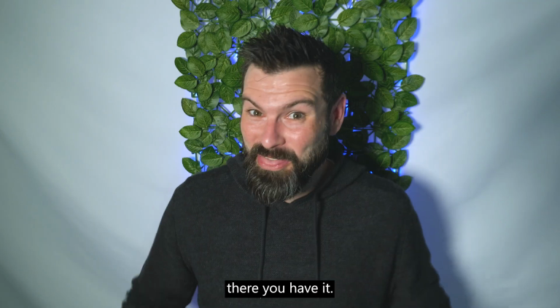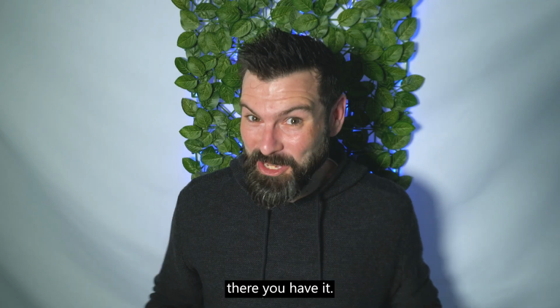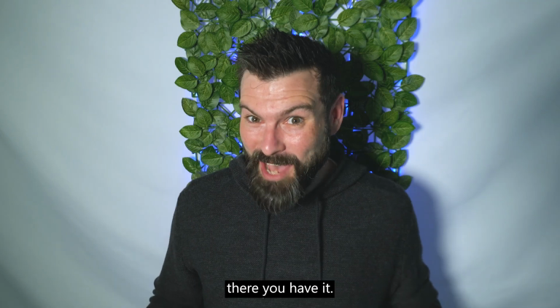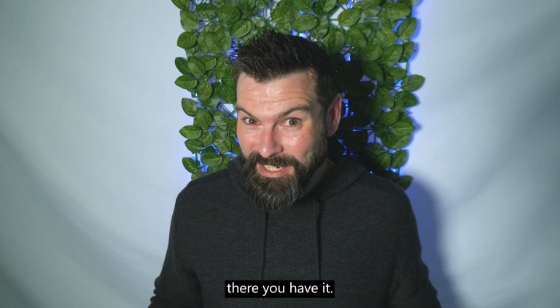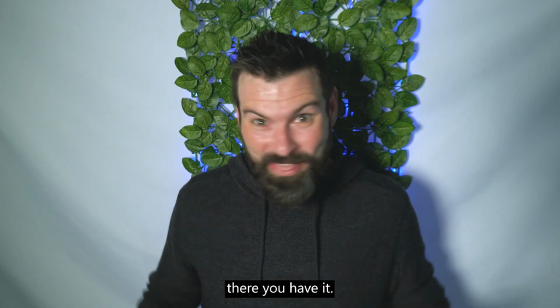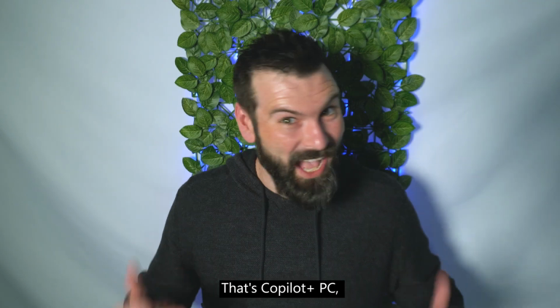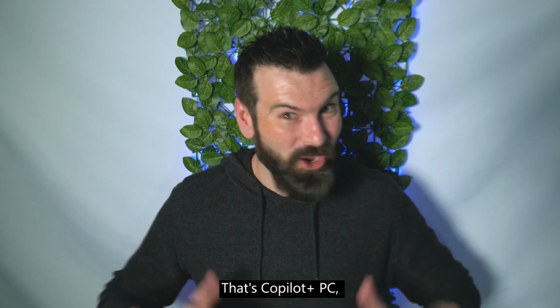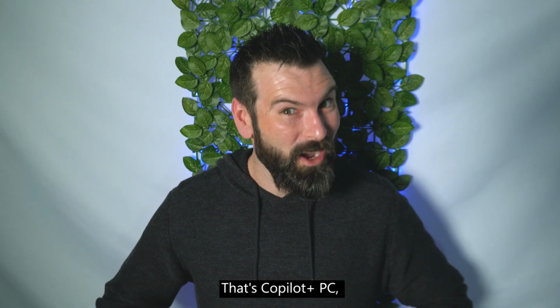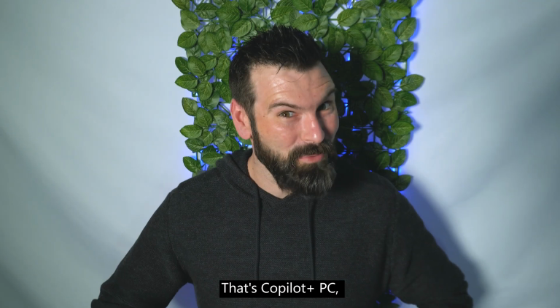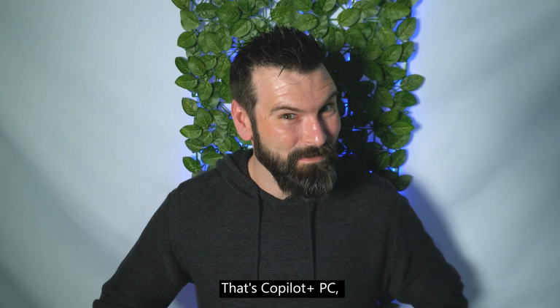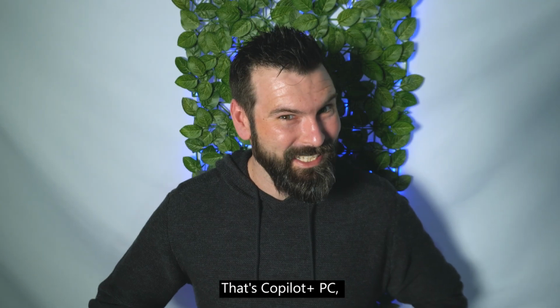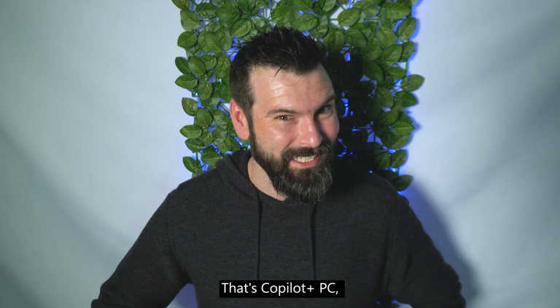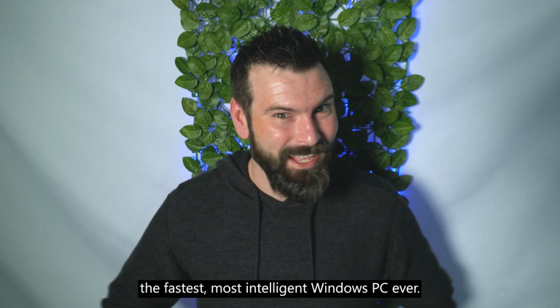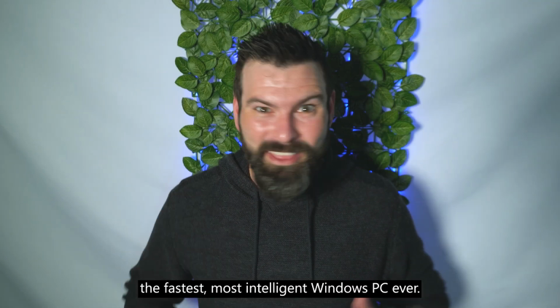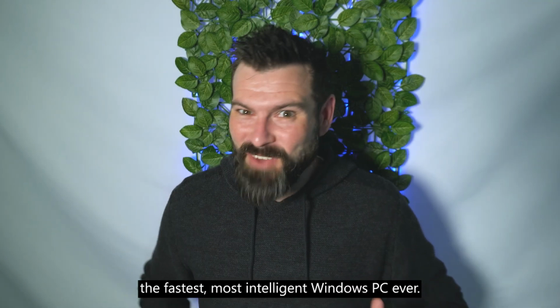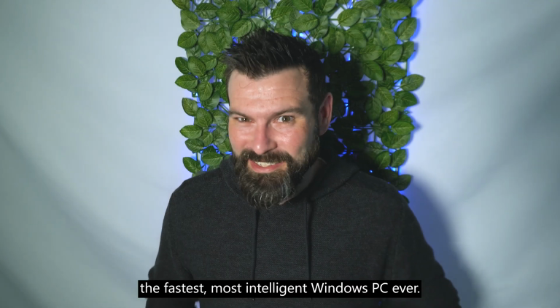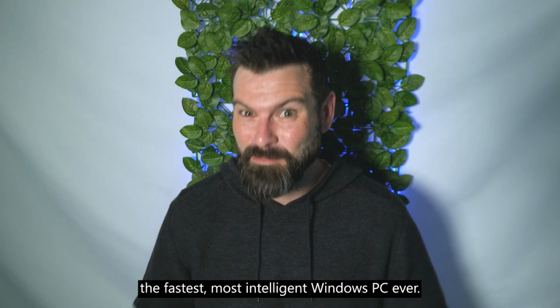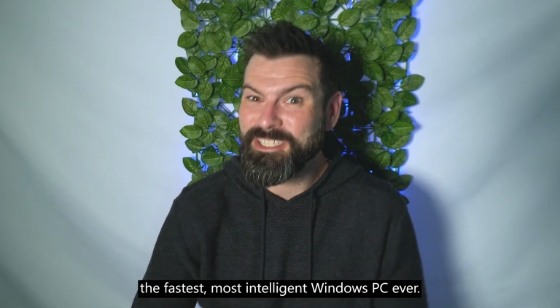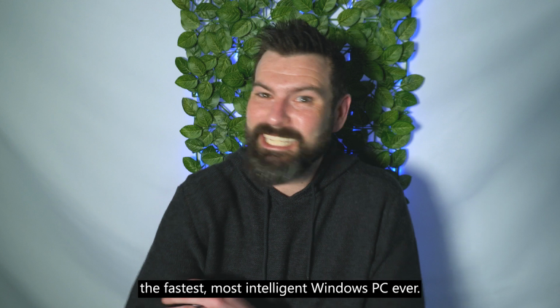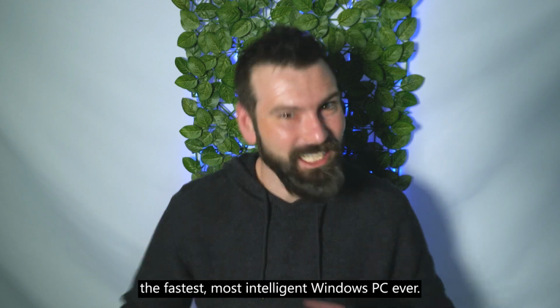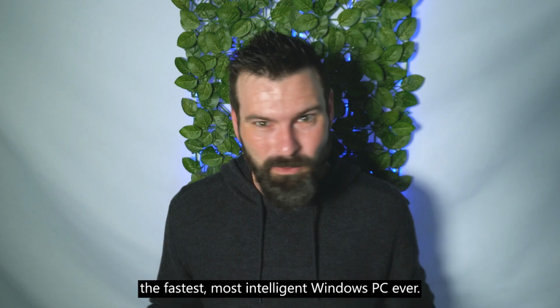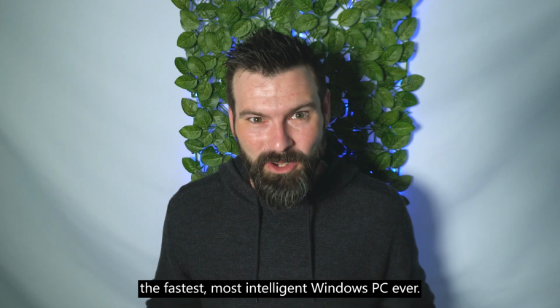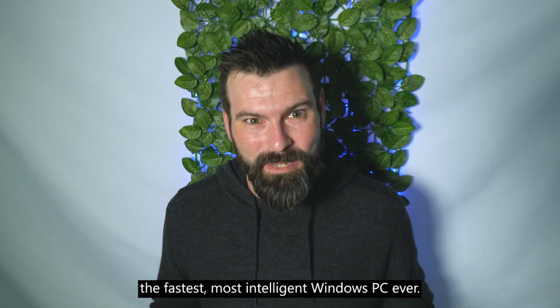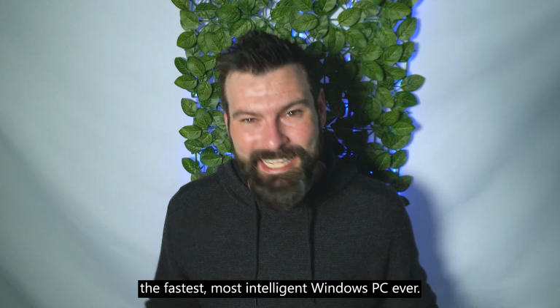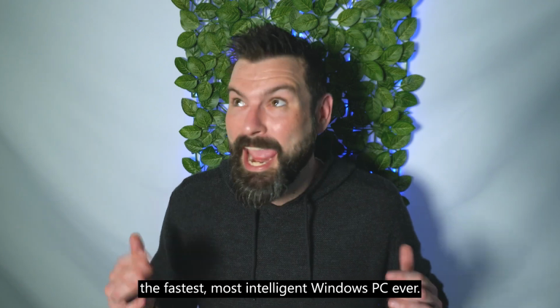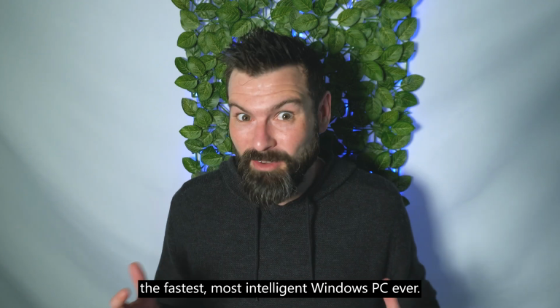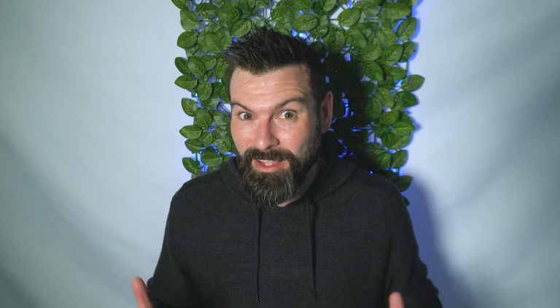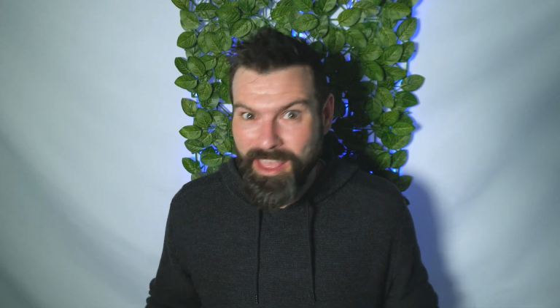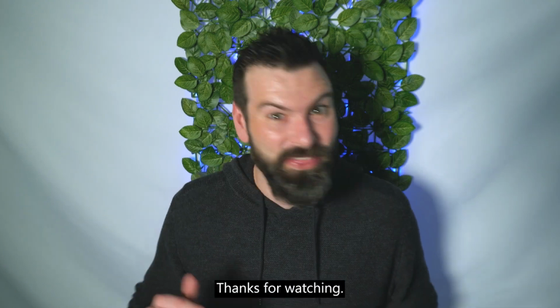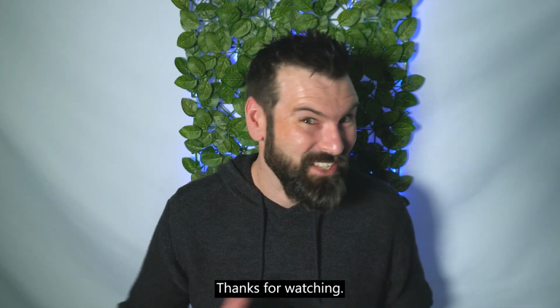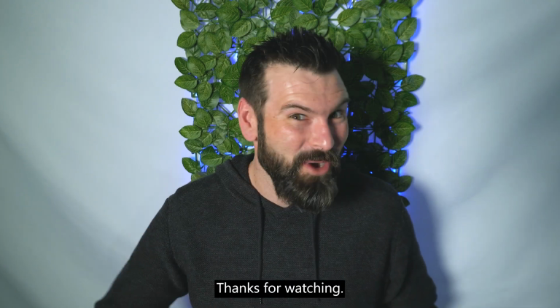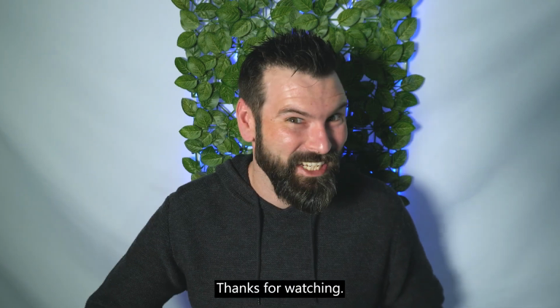There you have it. That's Copilot Plus PCs — the fastest, most intelligent Windows PC ever. Thanks for watching.